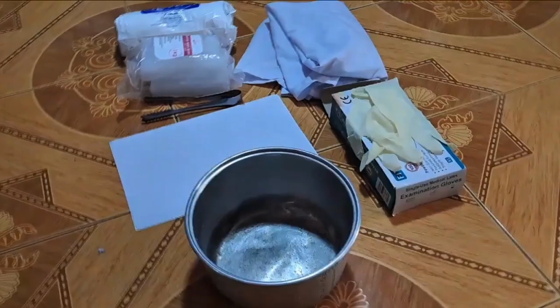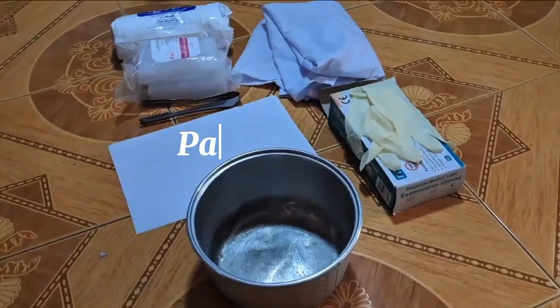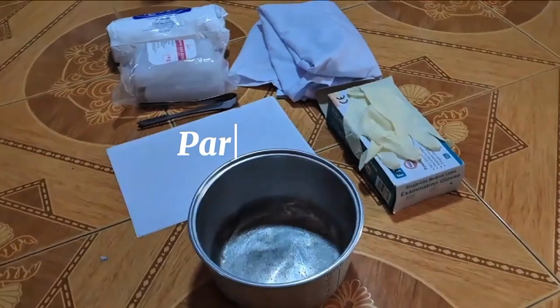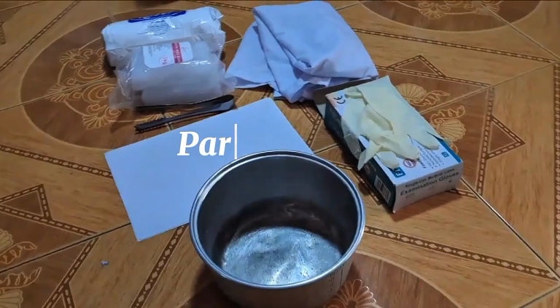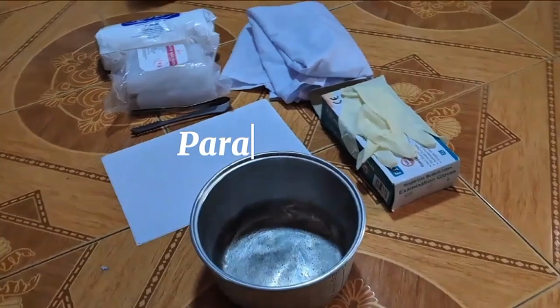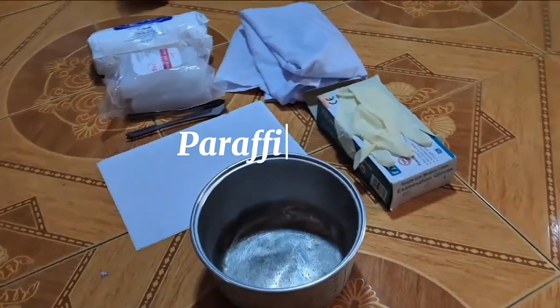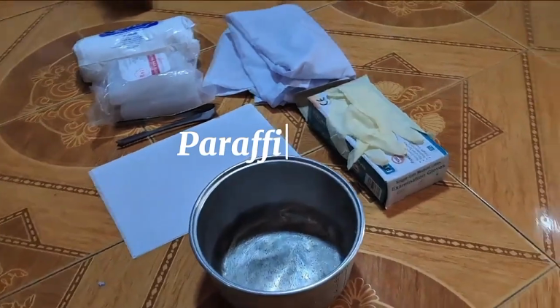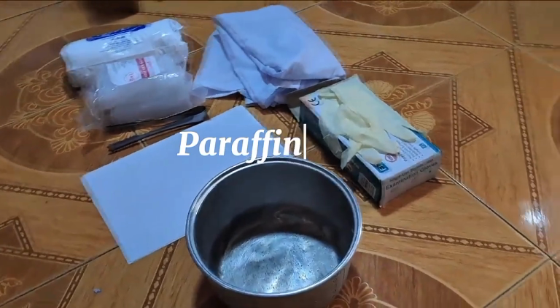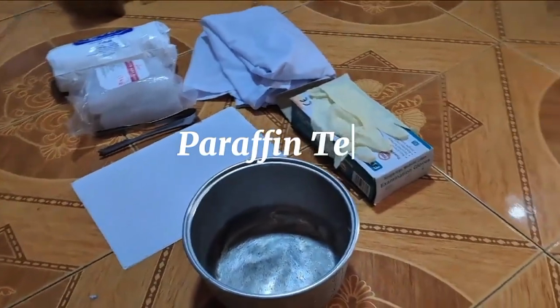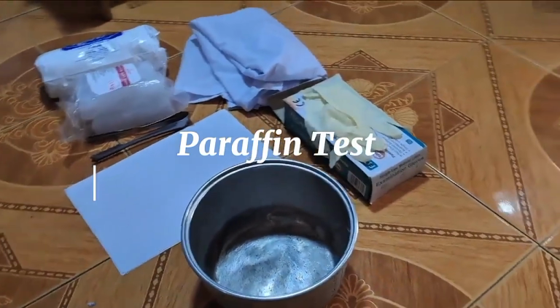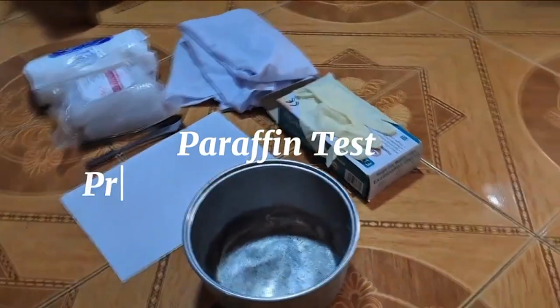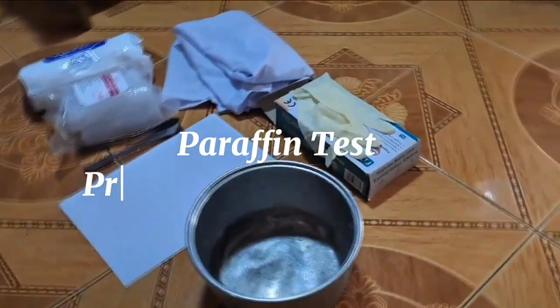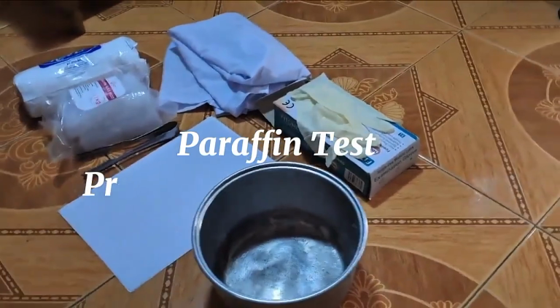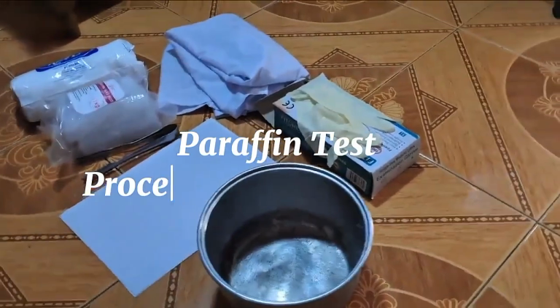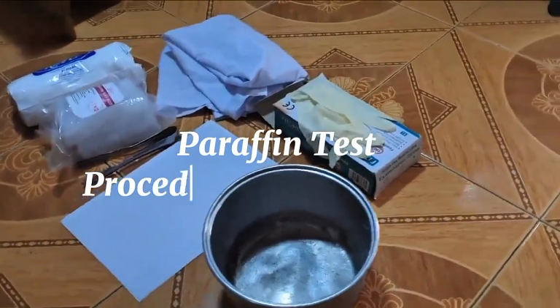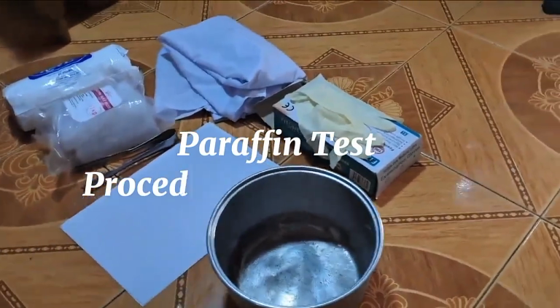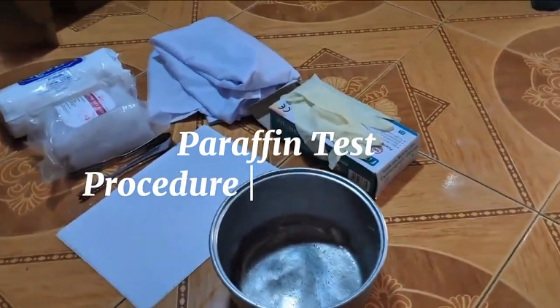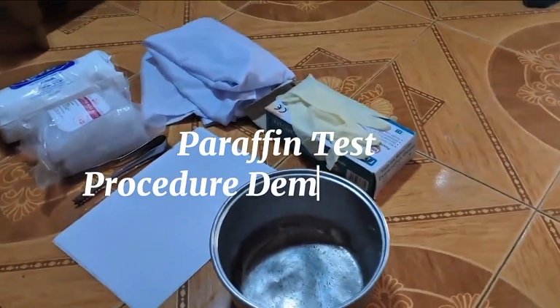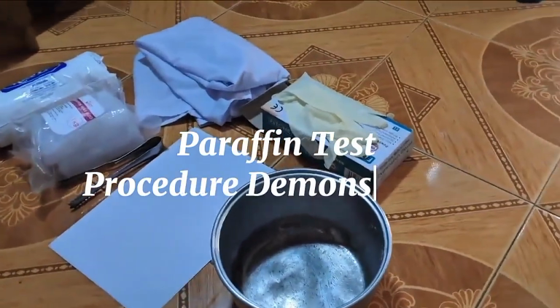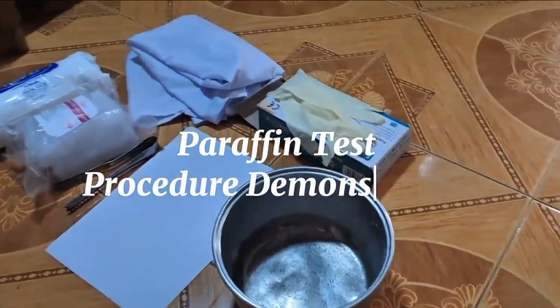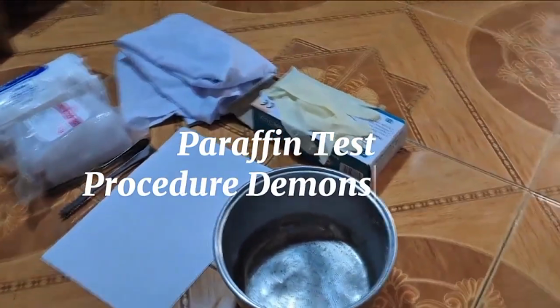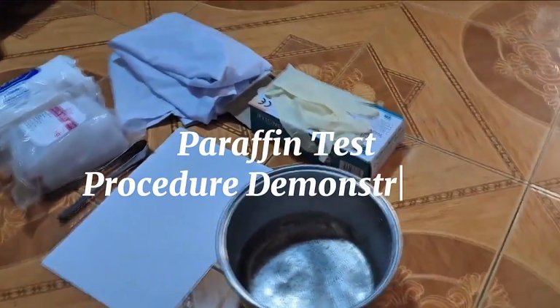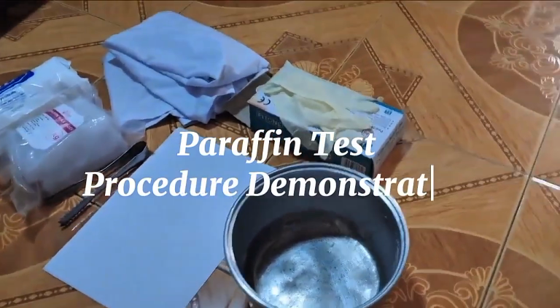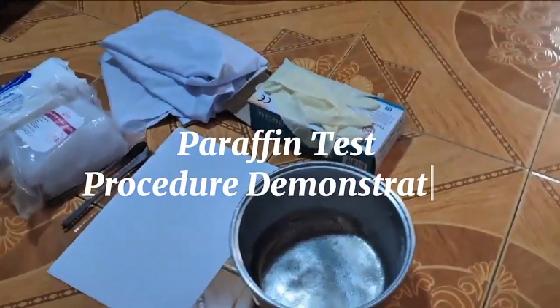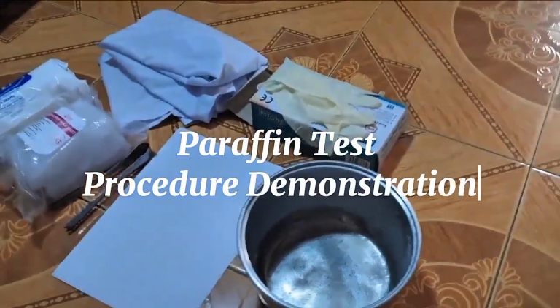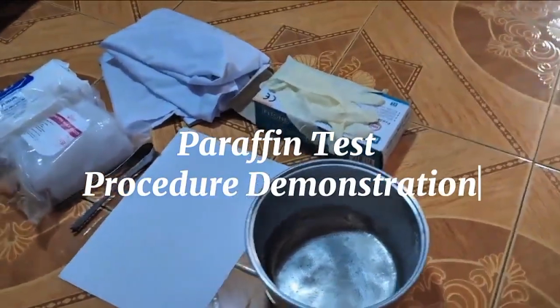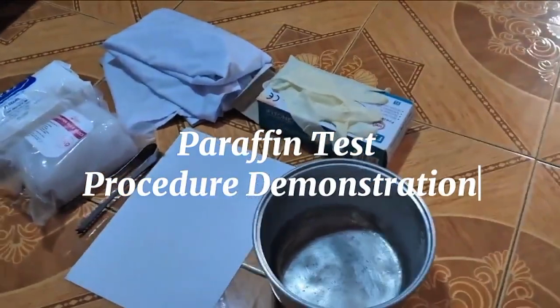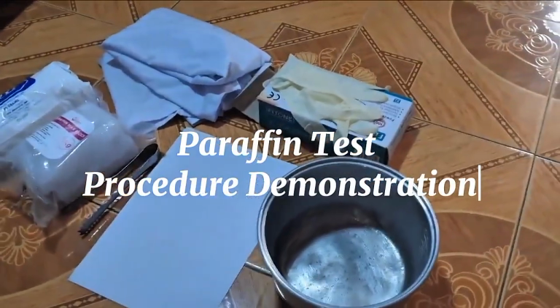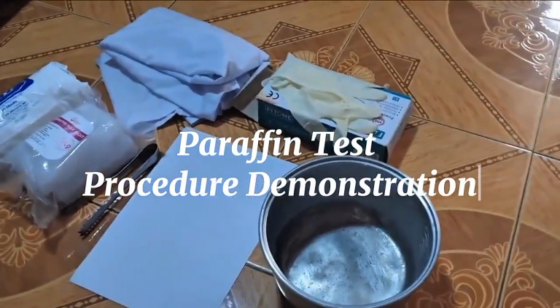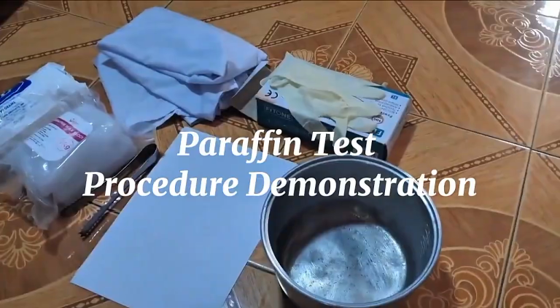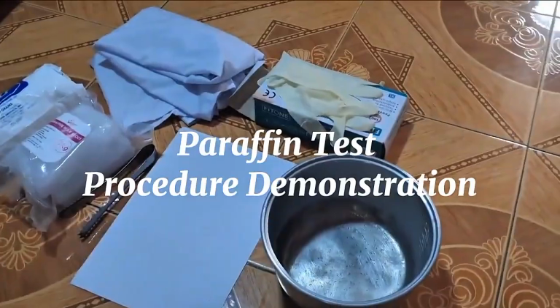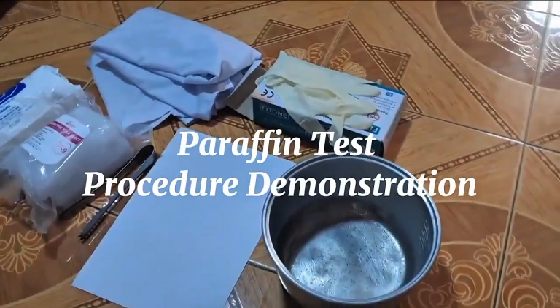Good day guys! In this video, we're going to demonstrate the procedures on how to paraffin test.